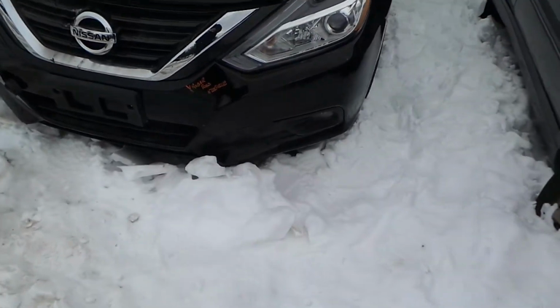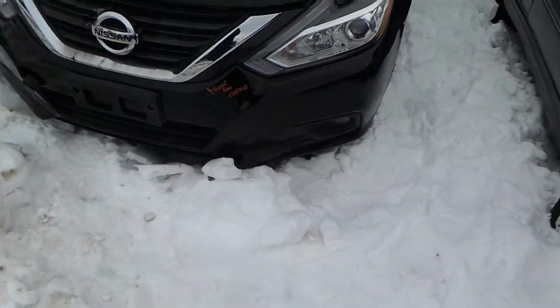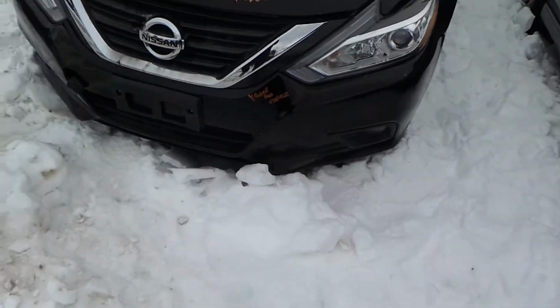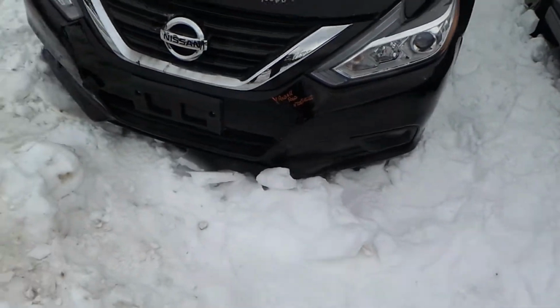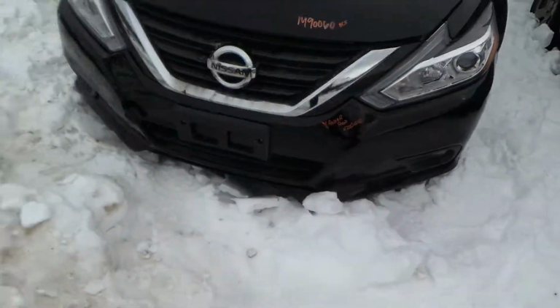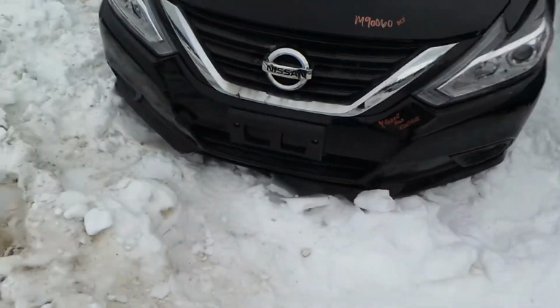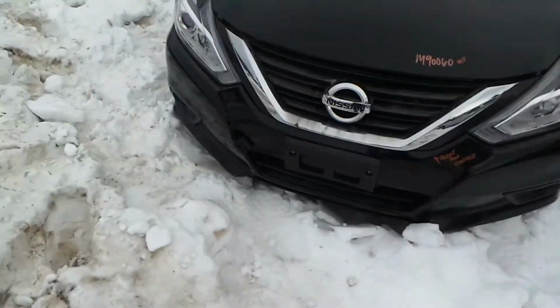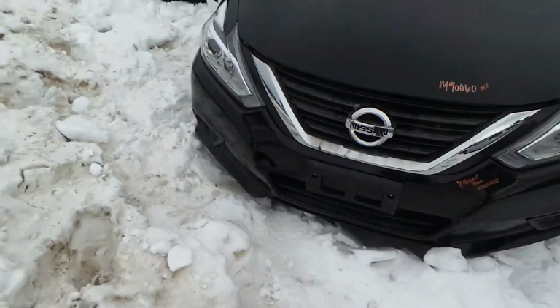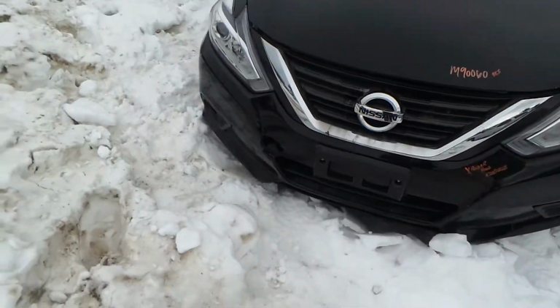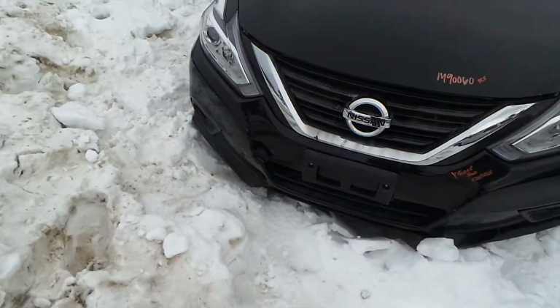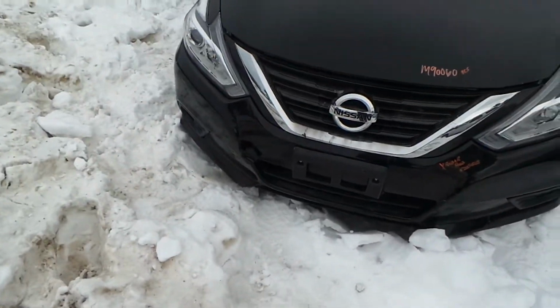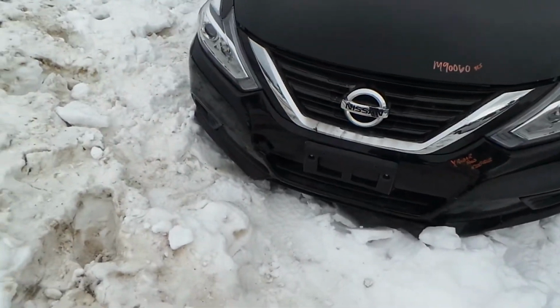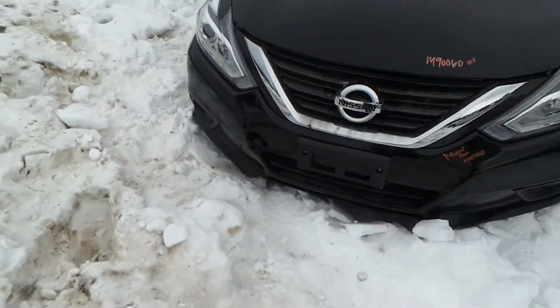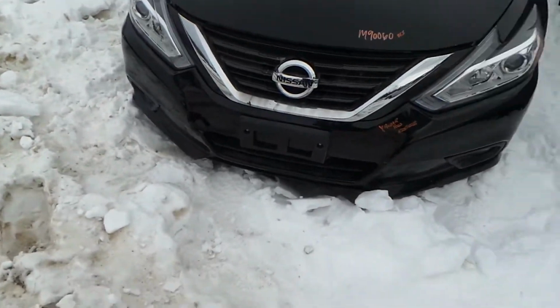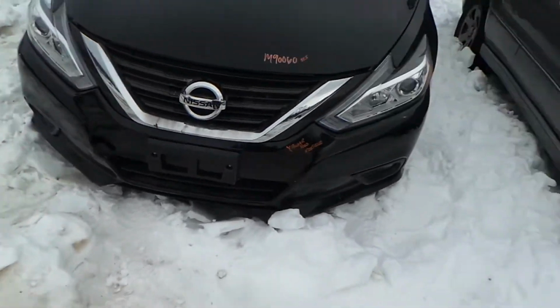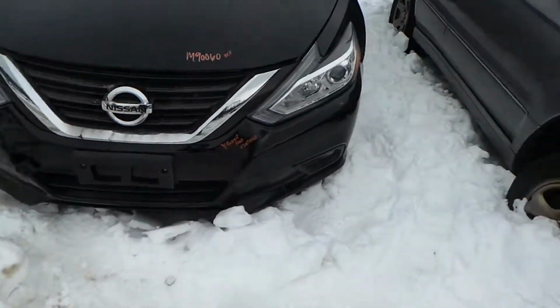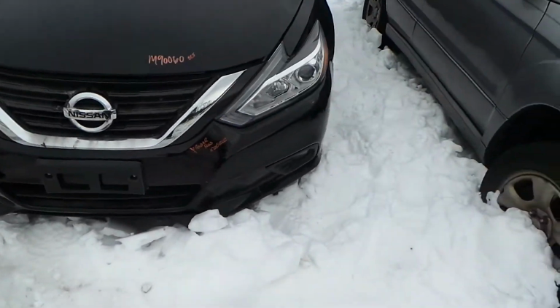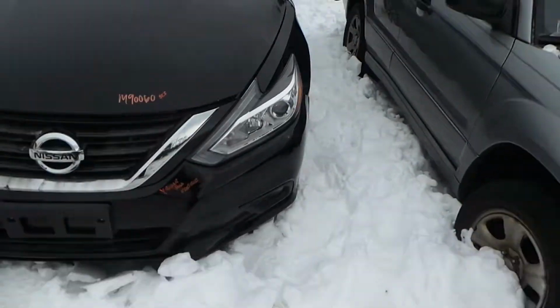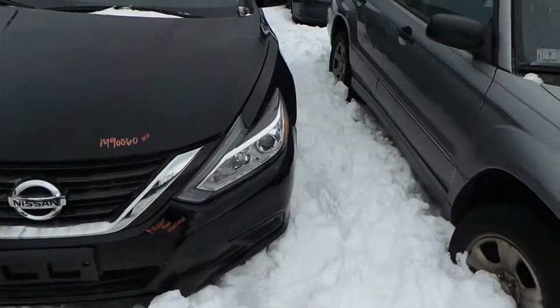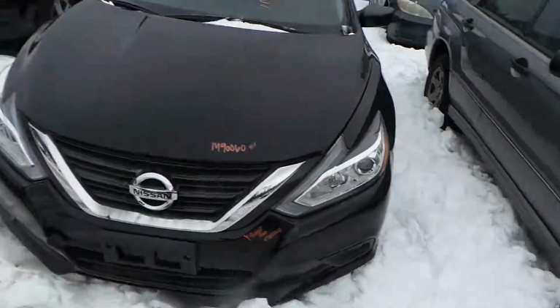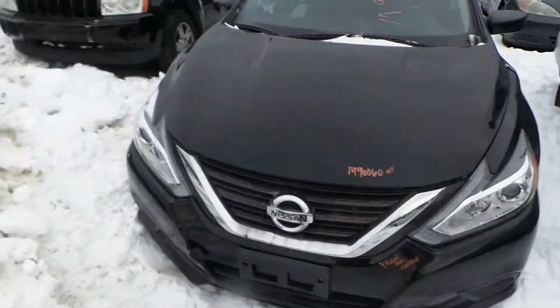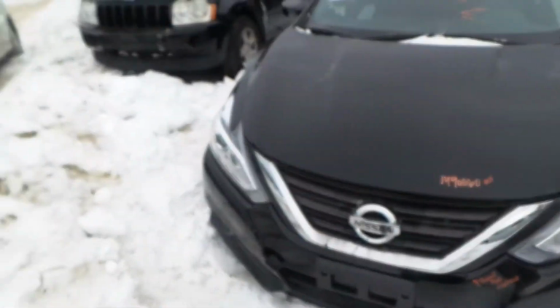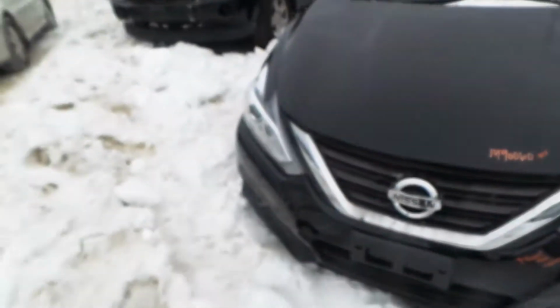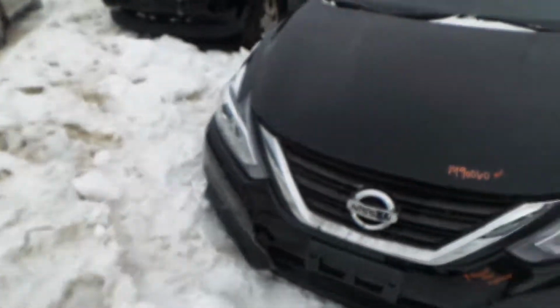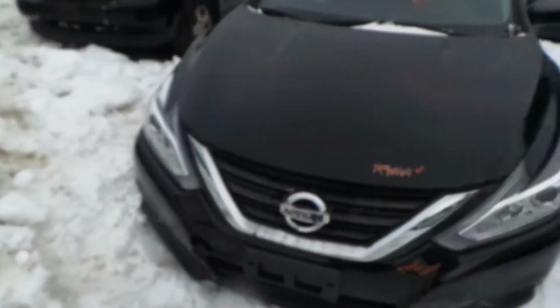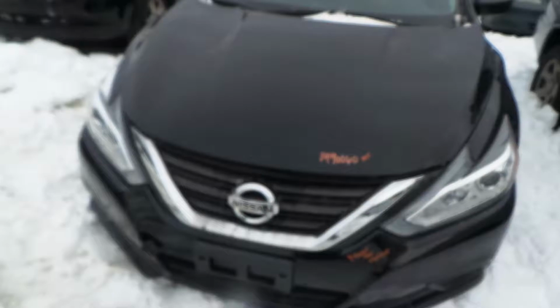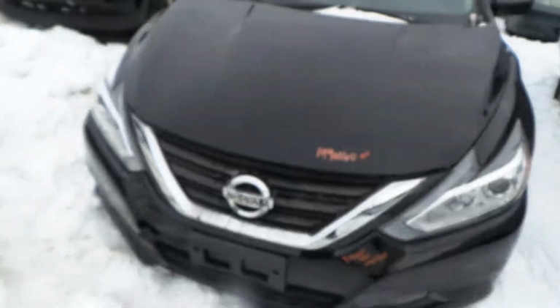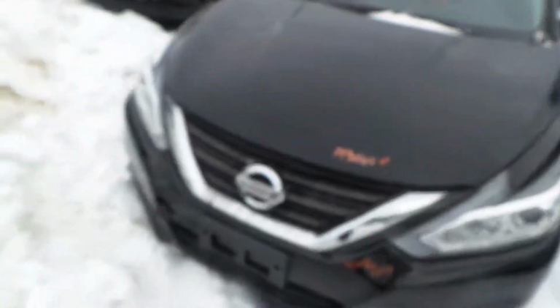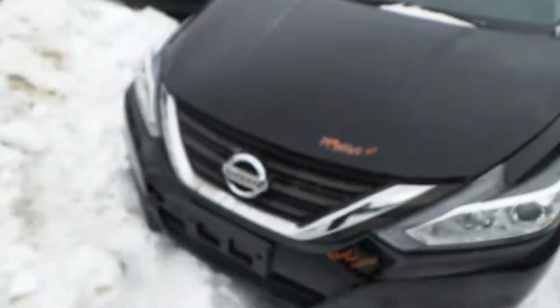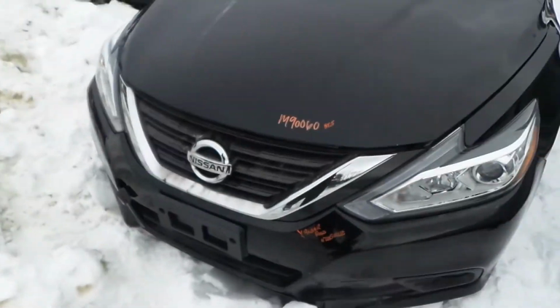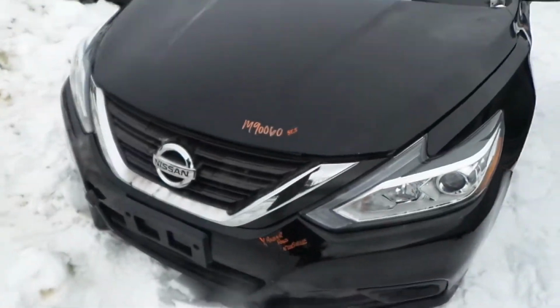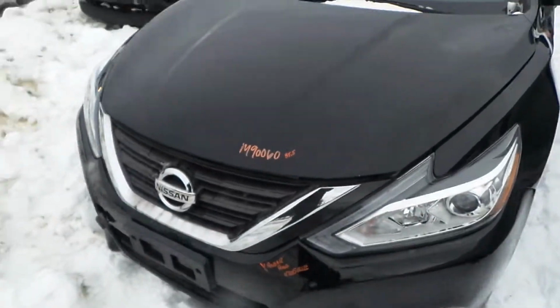On the front of this, we've got a good front rebar as well as some good fog lamps. We've got good headlamp assemblies and a good grille.